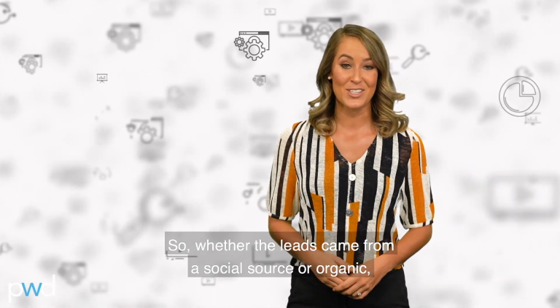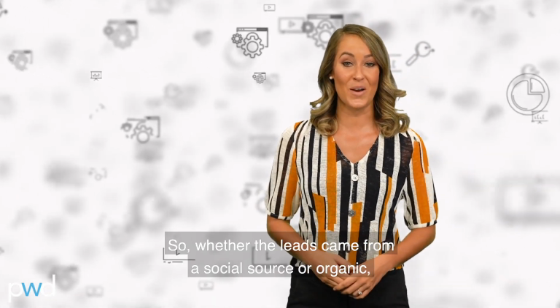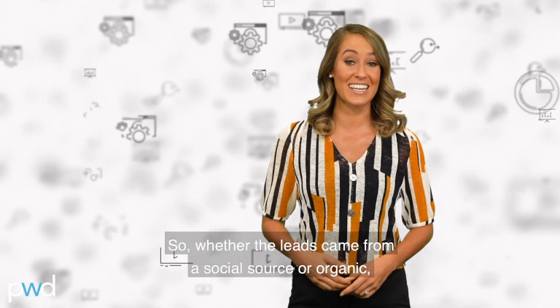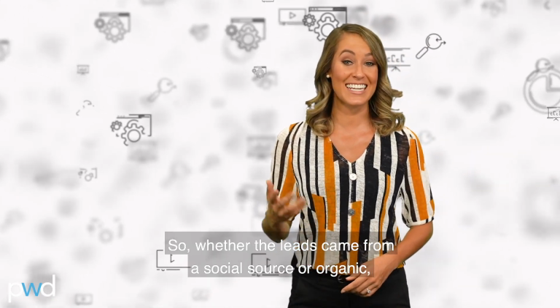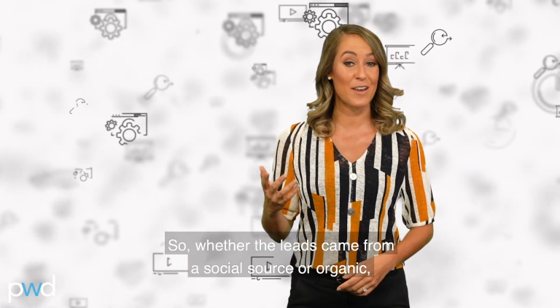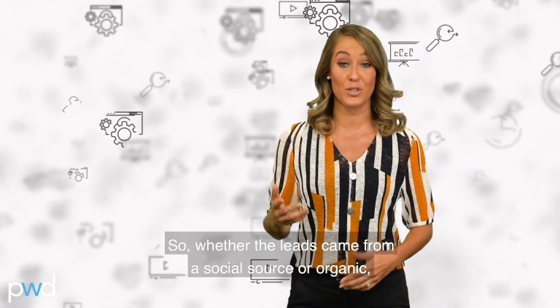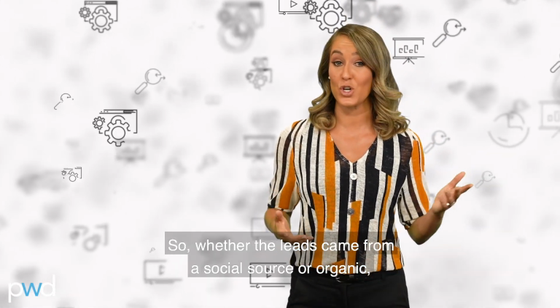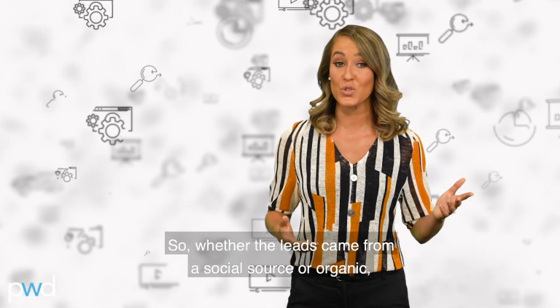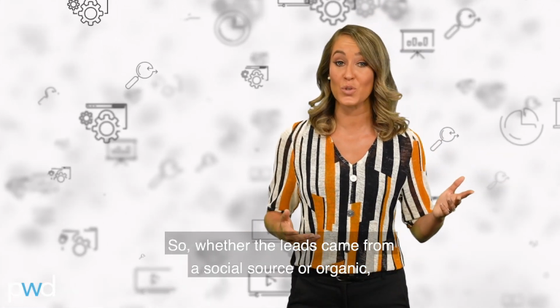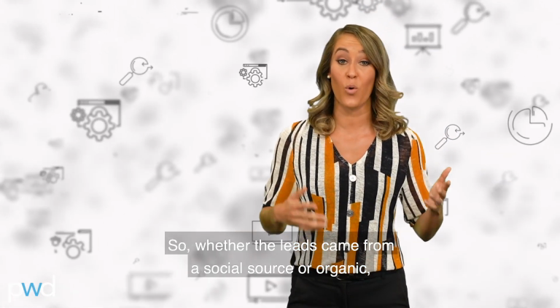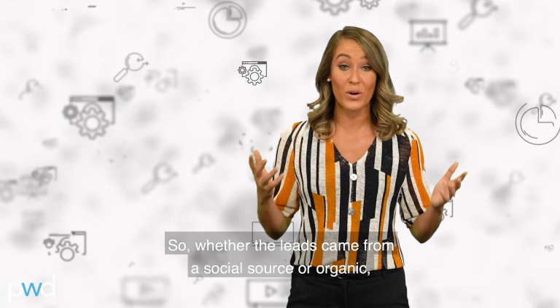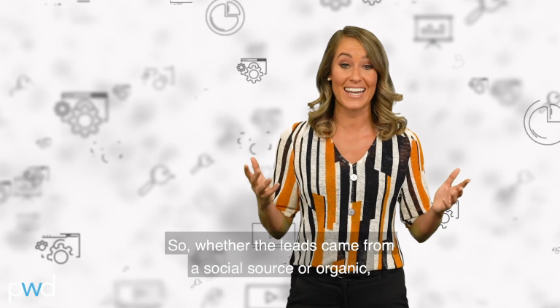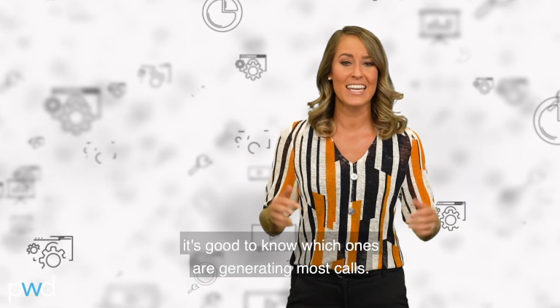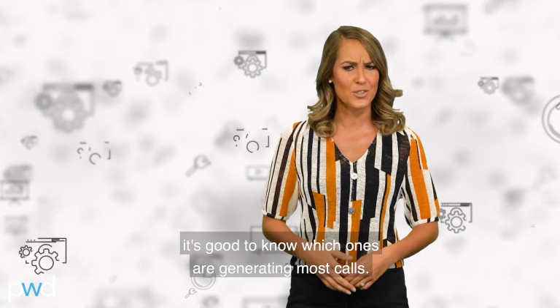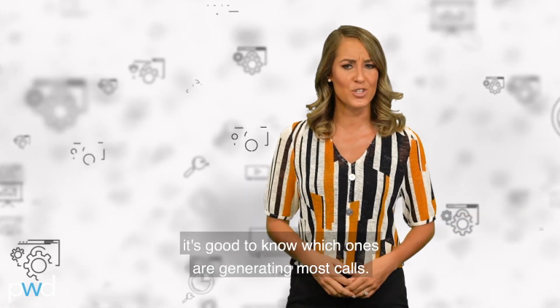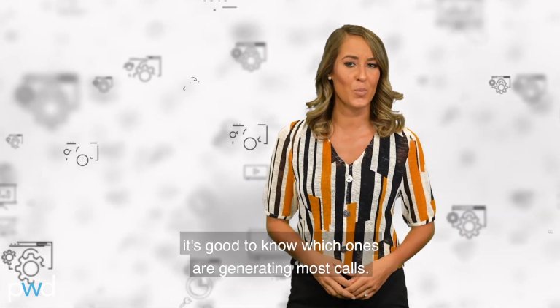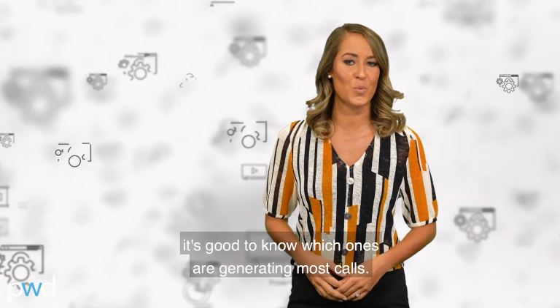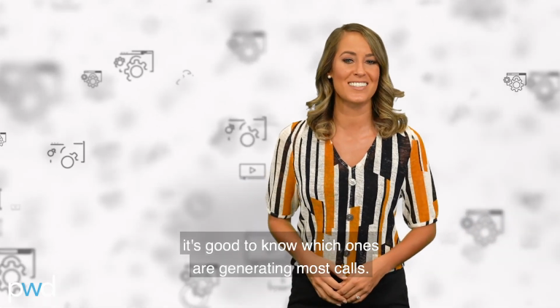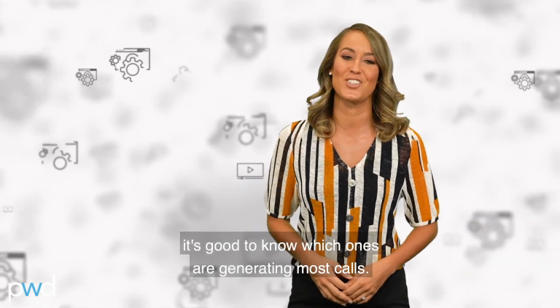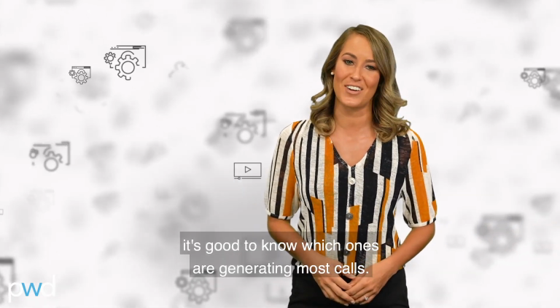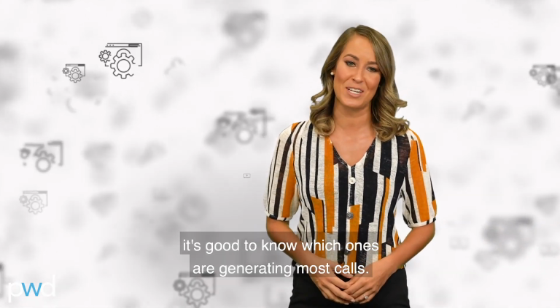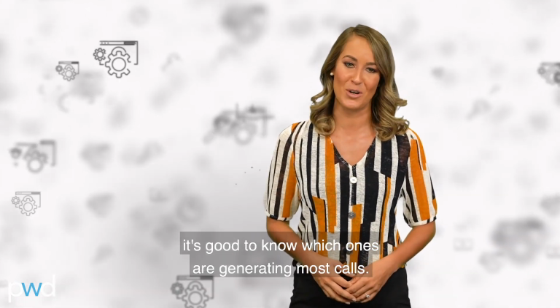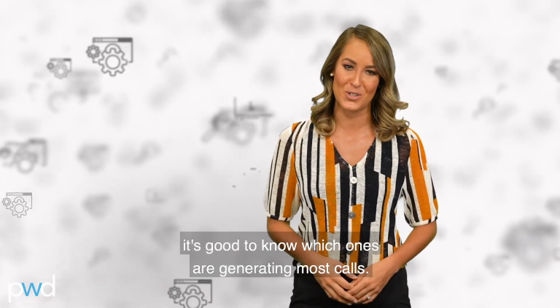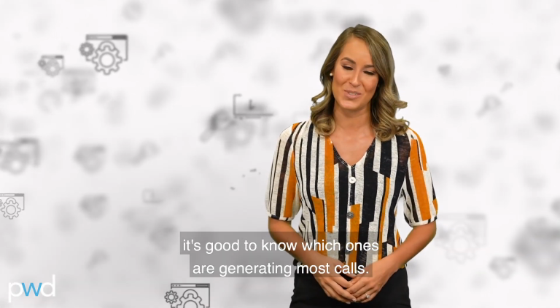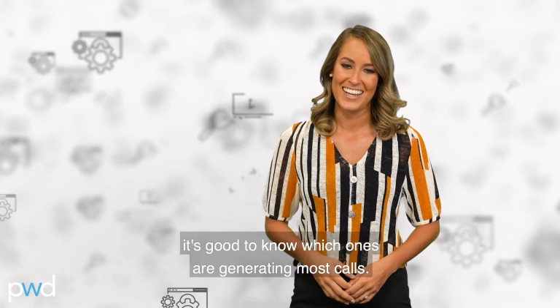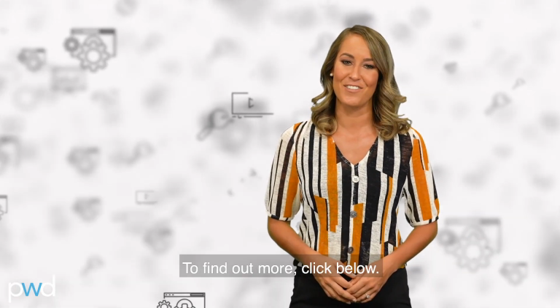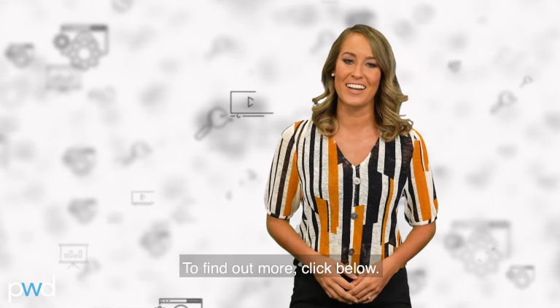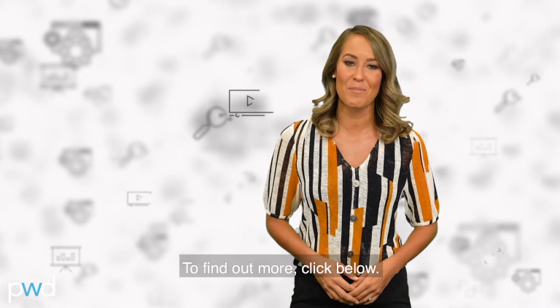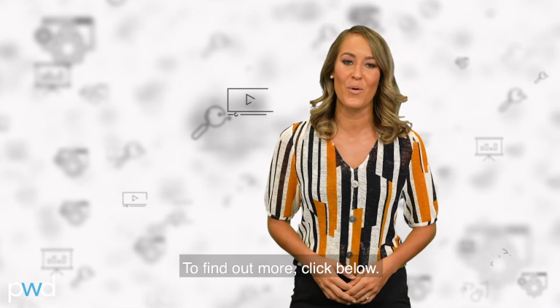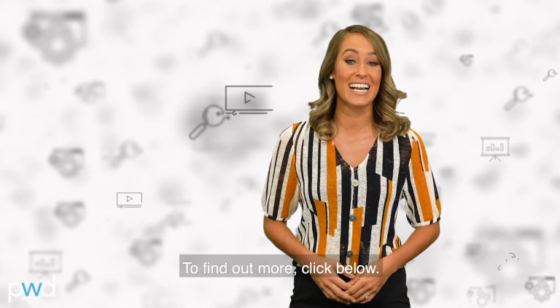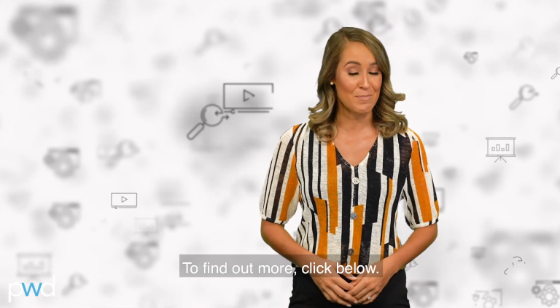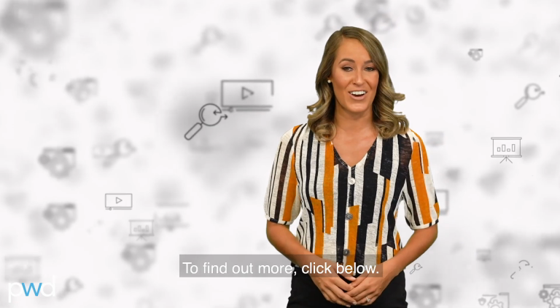So whether the lead came from a social source or organic, it's good to know which ones are generating the most calls. To find out more, click below.